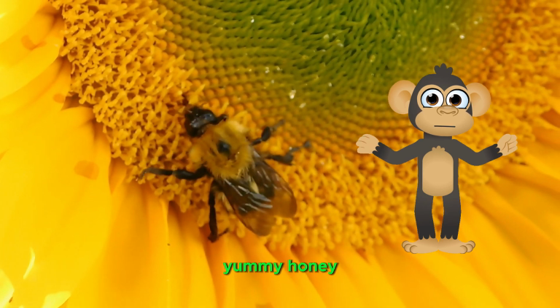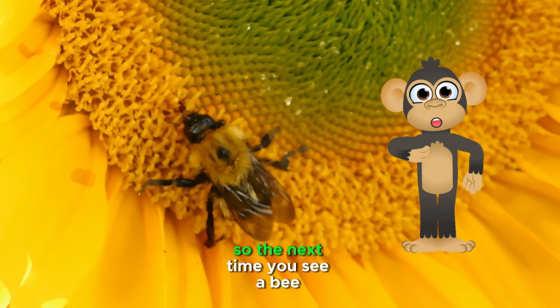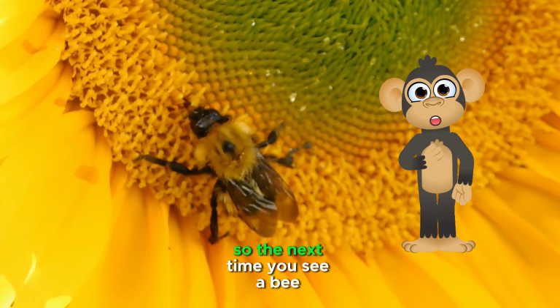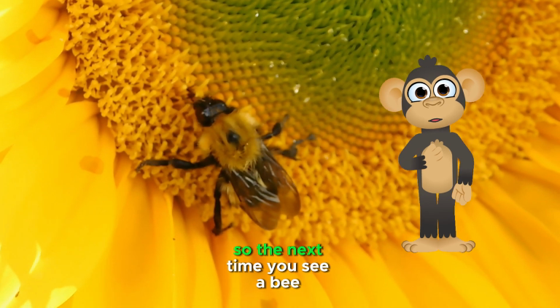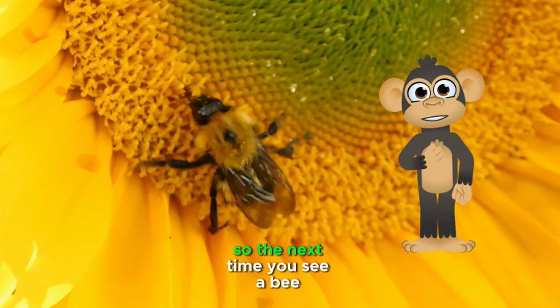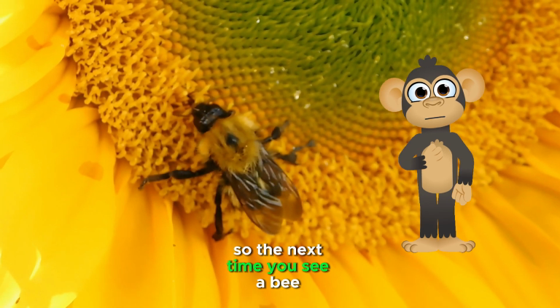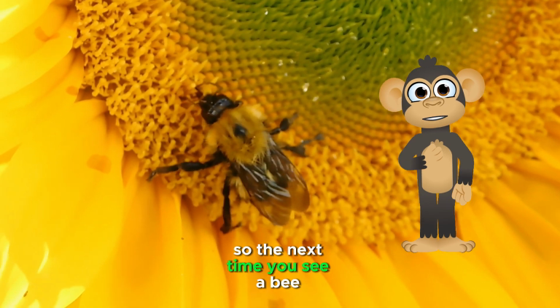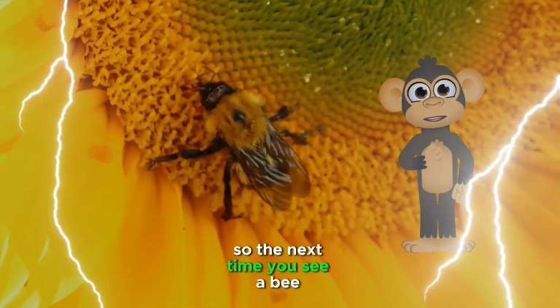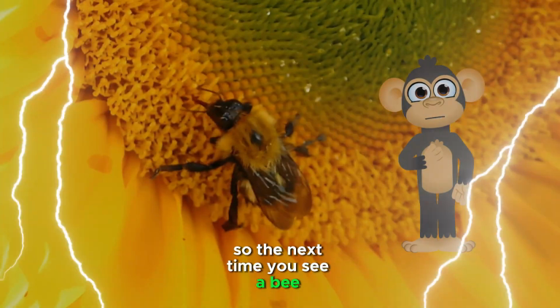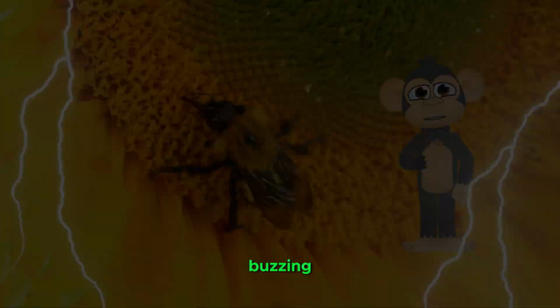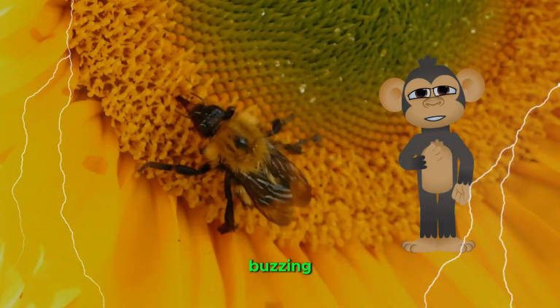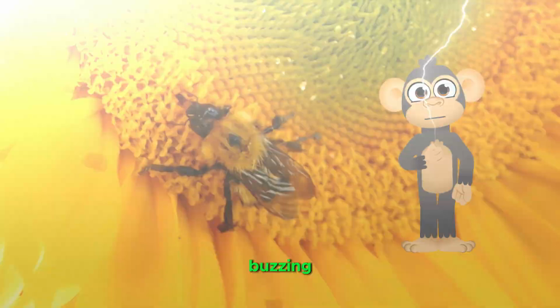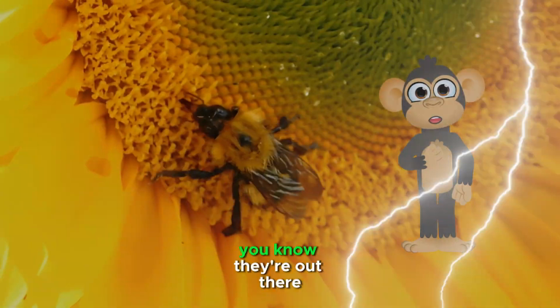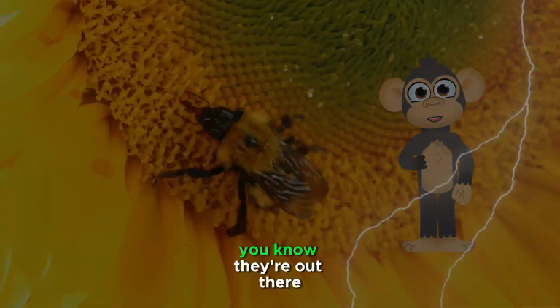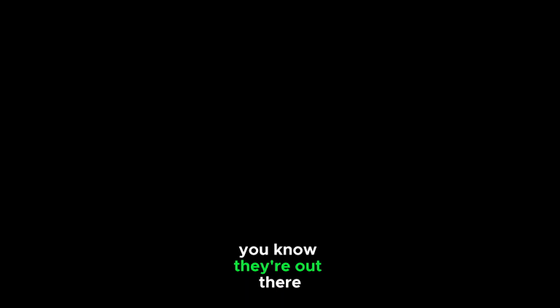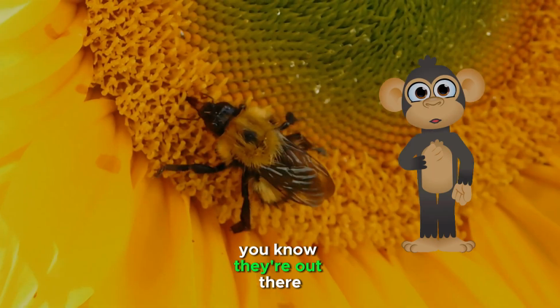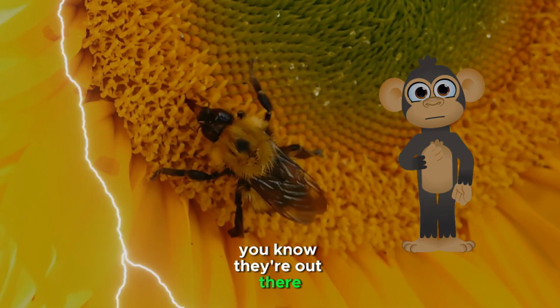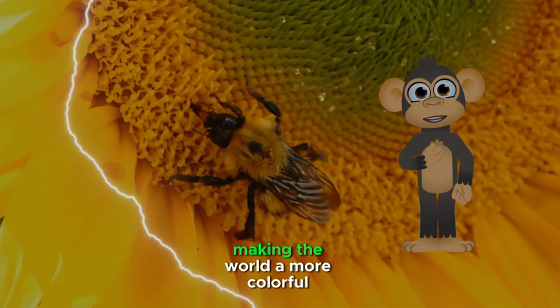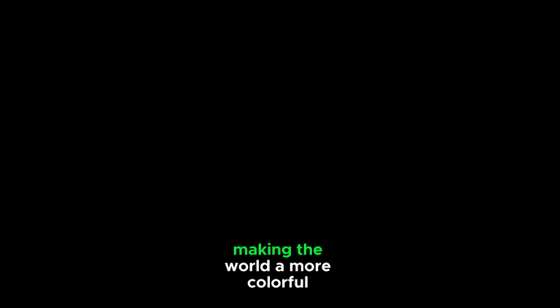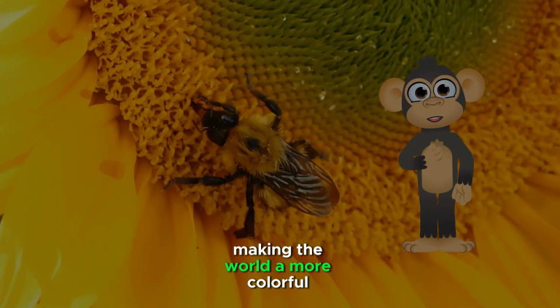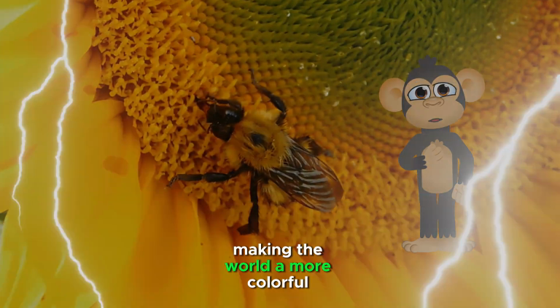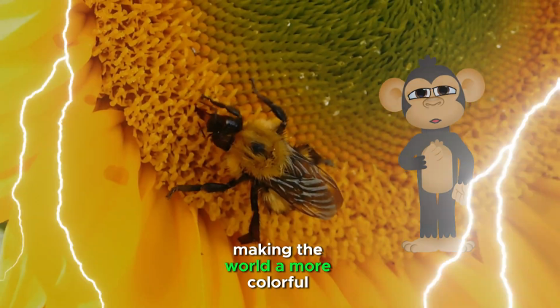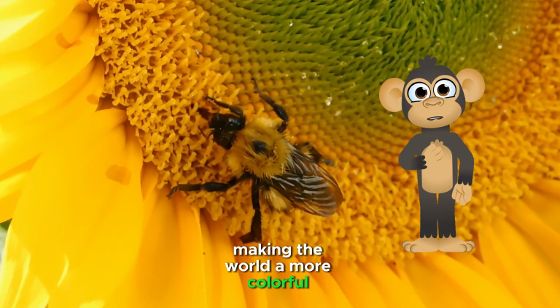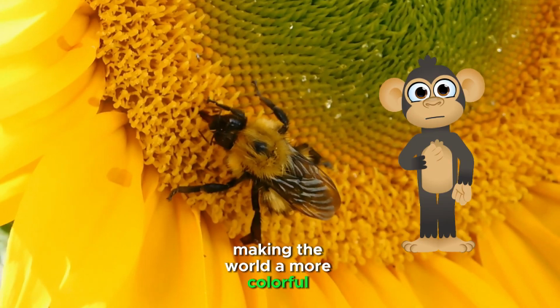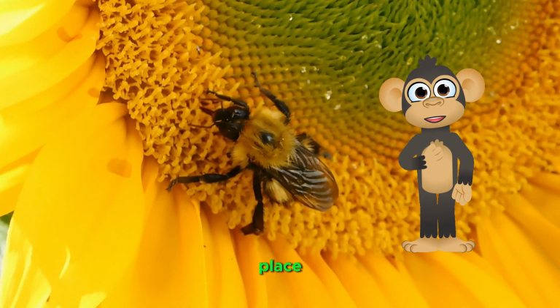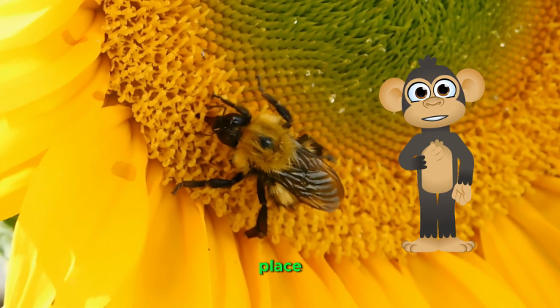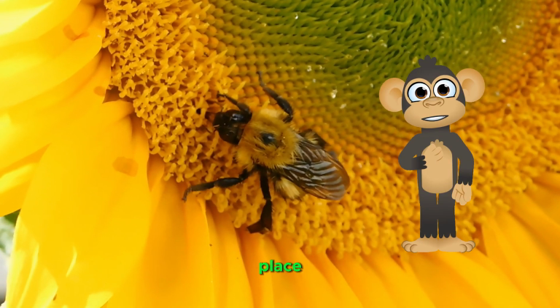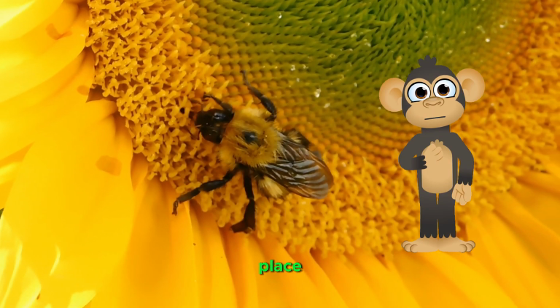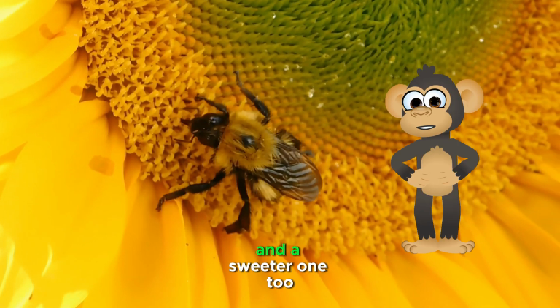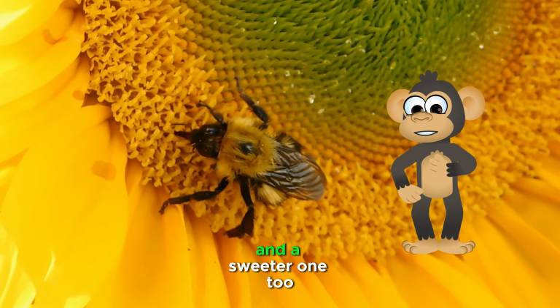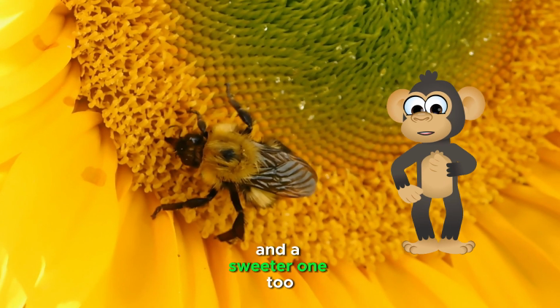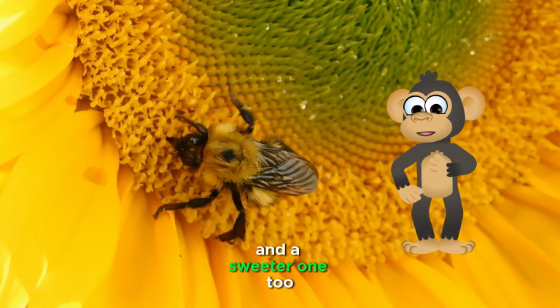So the next time you see a bee buzzing, you know they're out there making the world a more colorful place. And a sweeter one too.